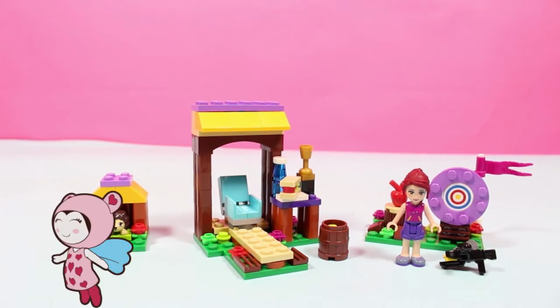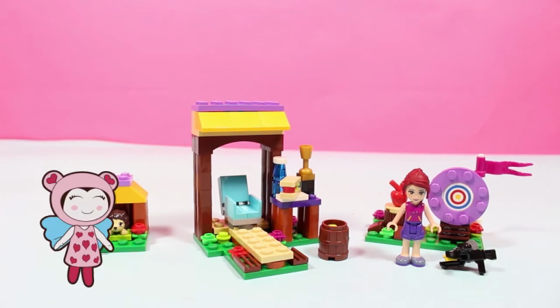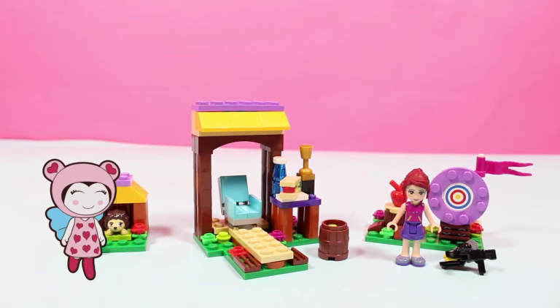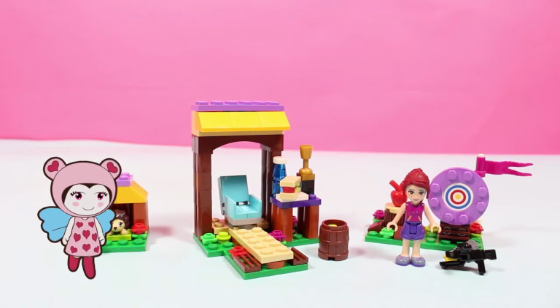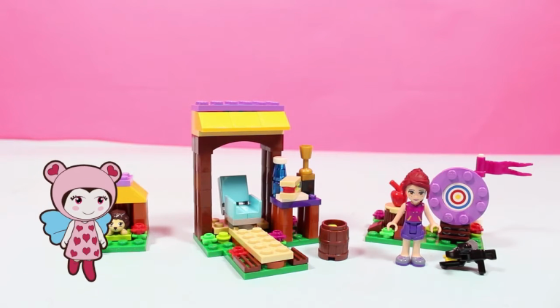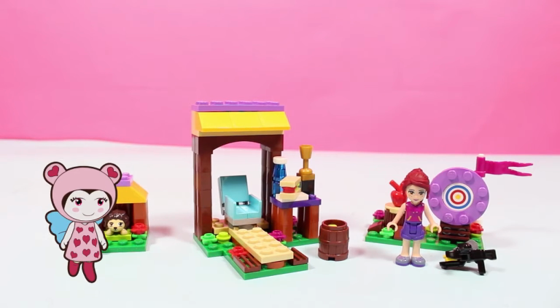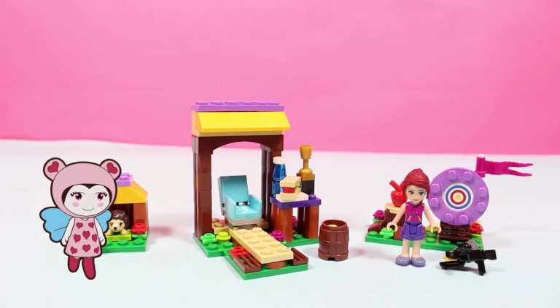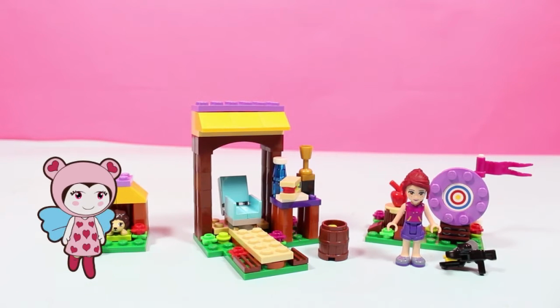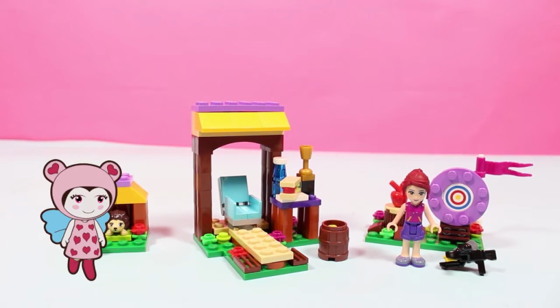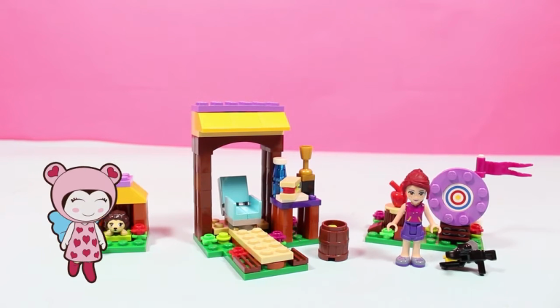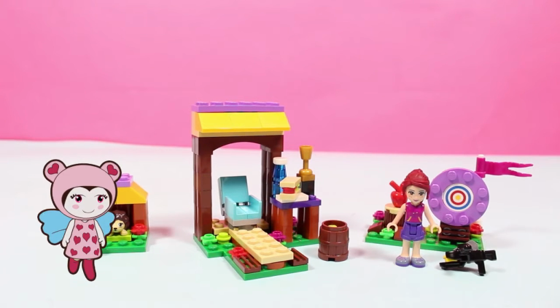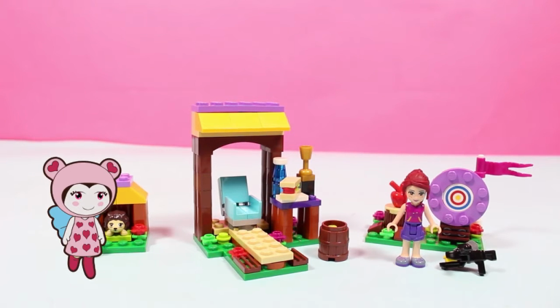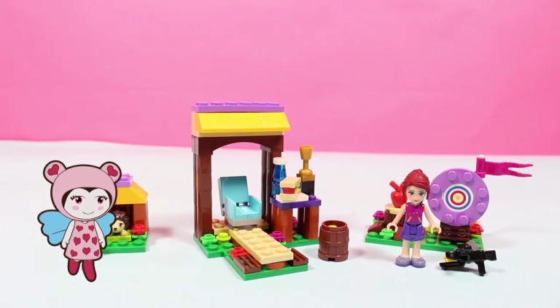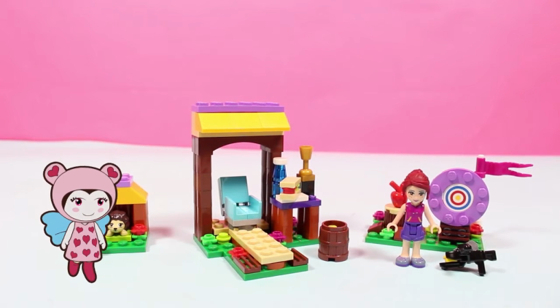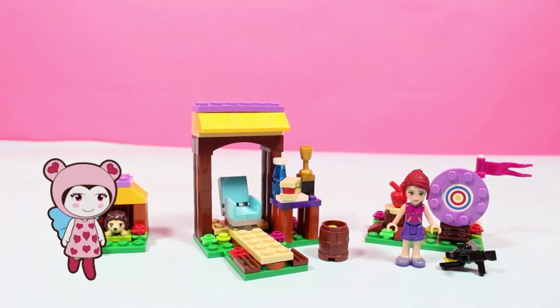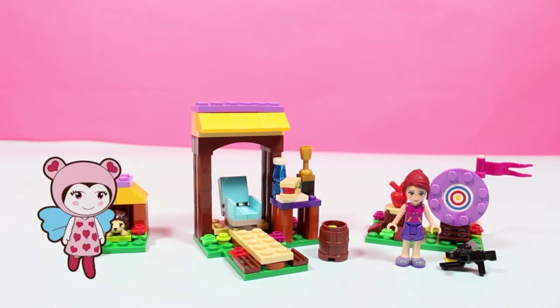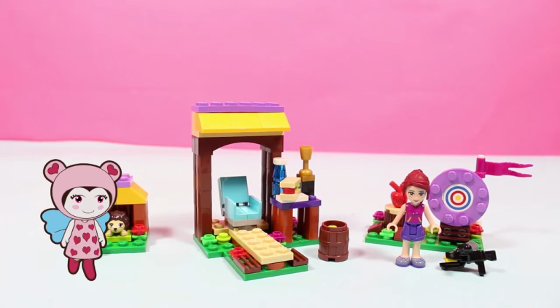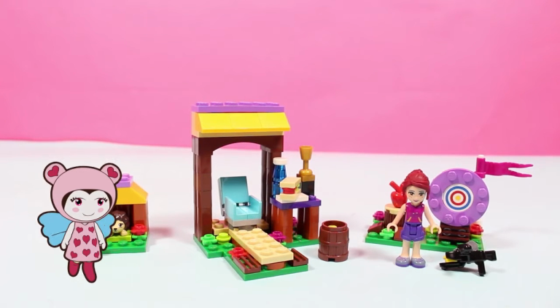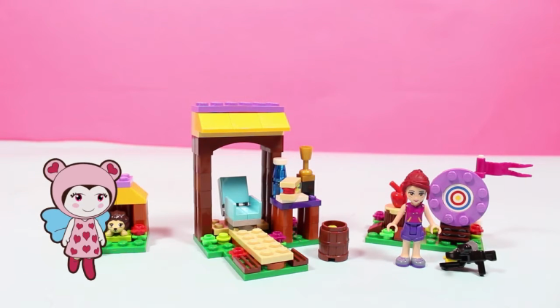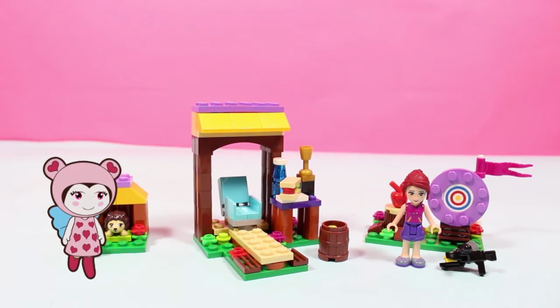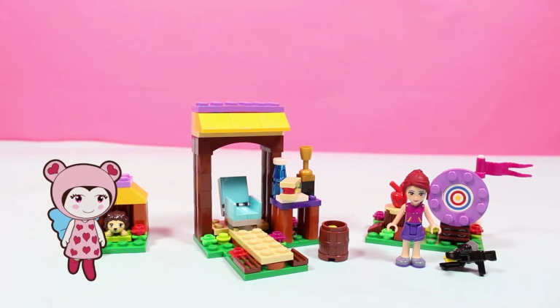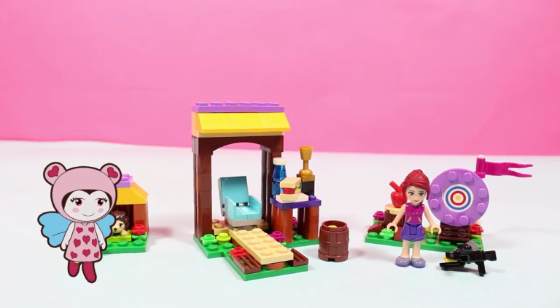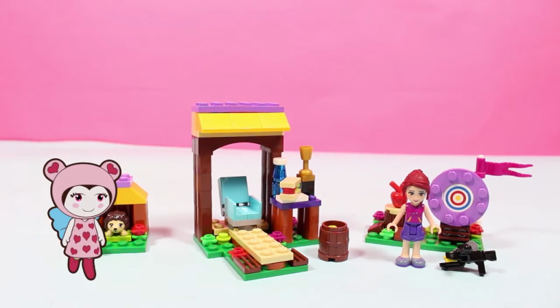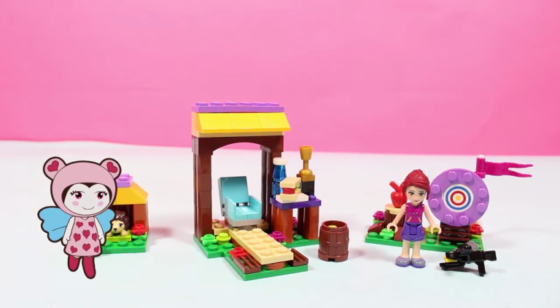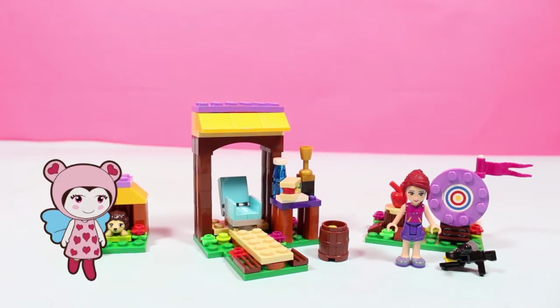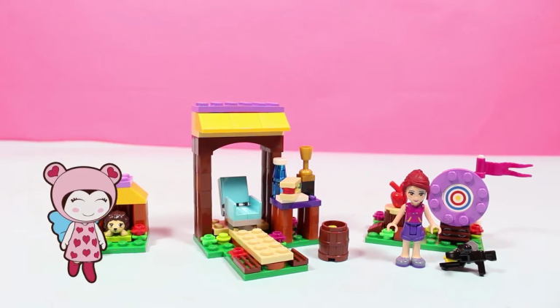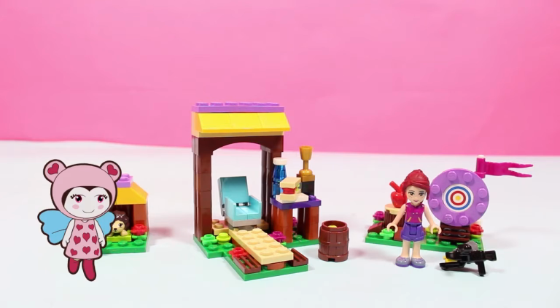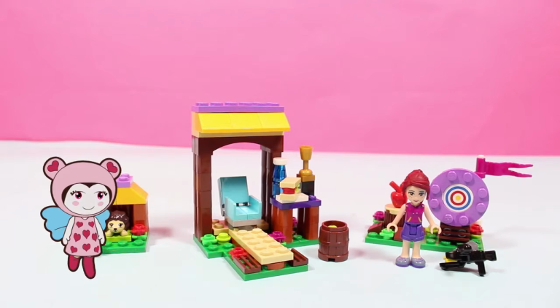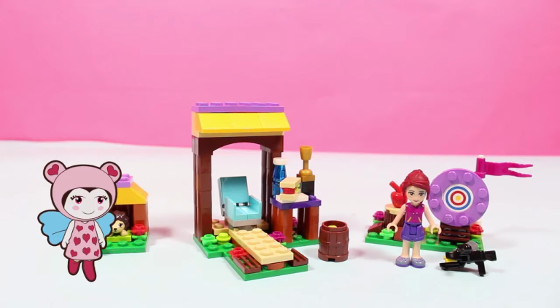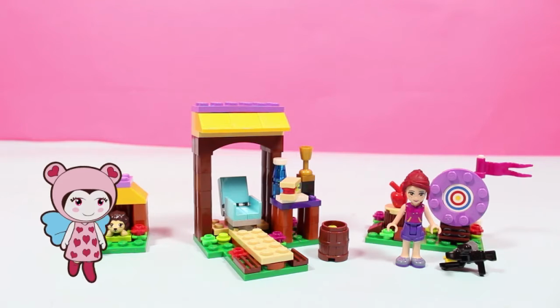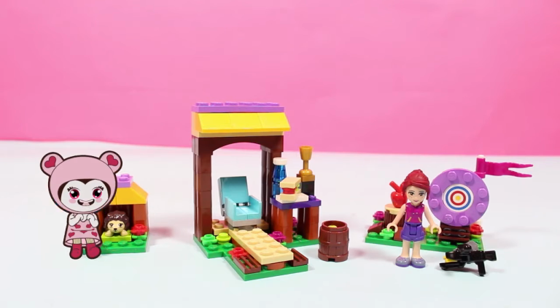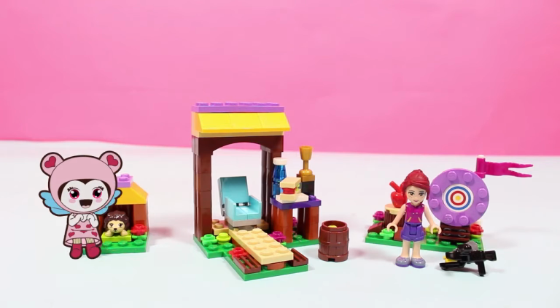And that's our crossbow range all set up Lili, now let's play!